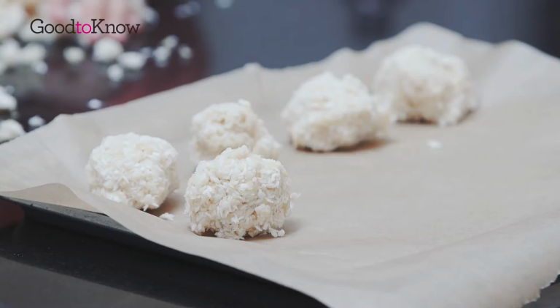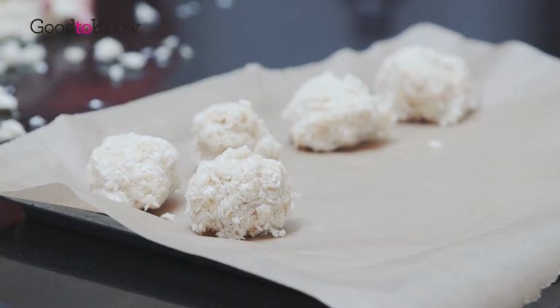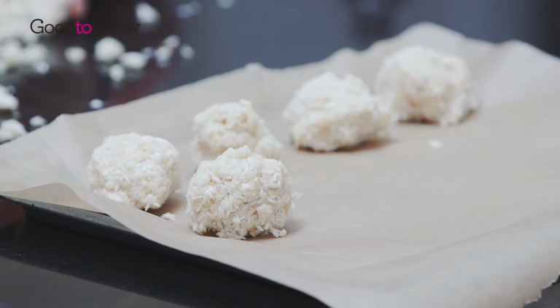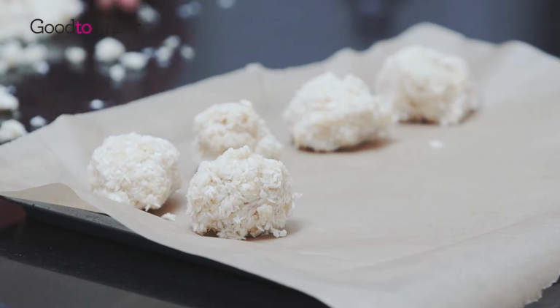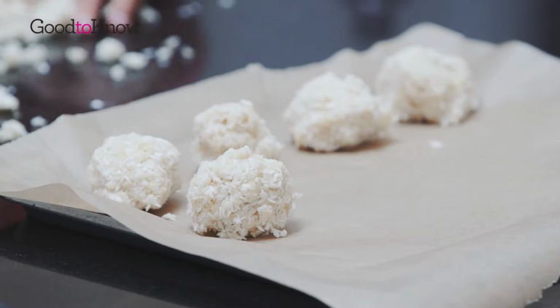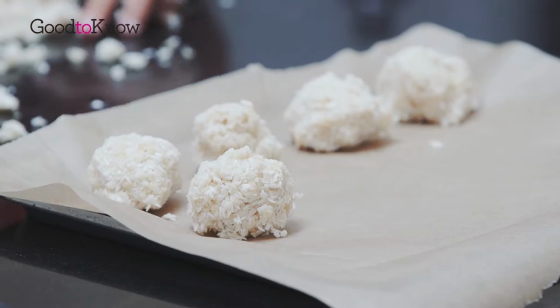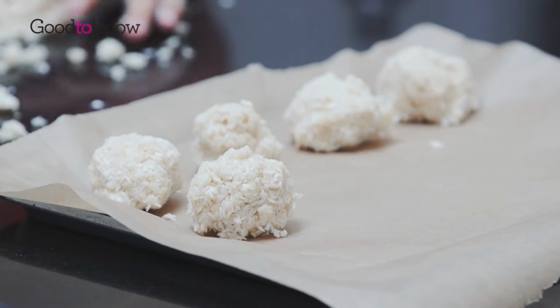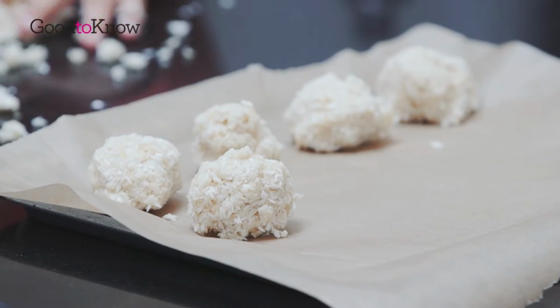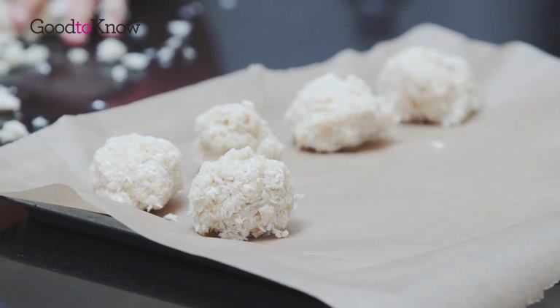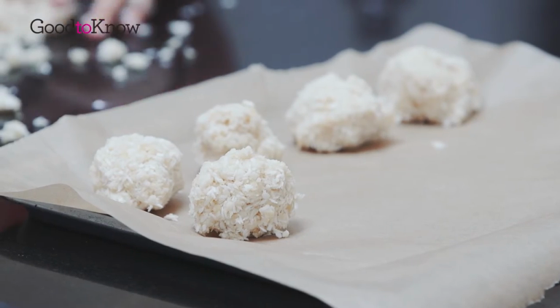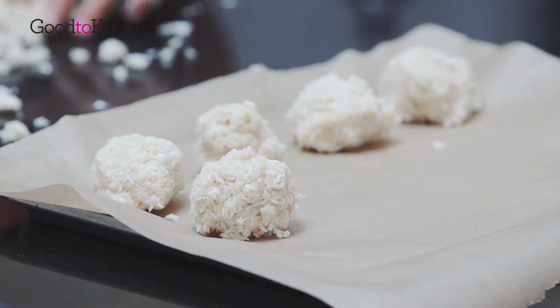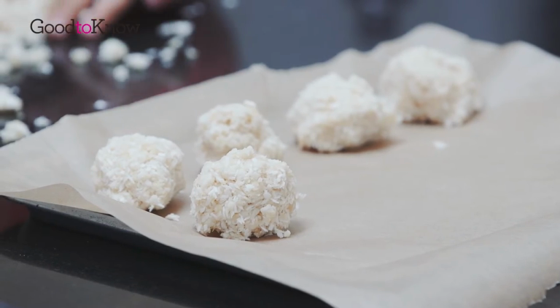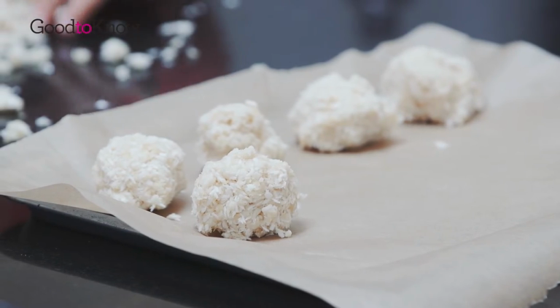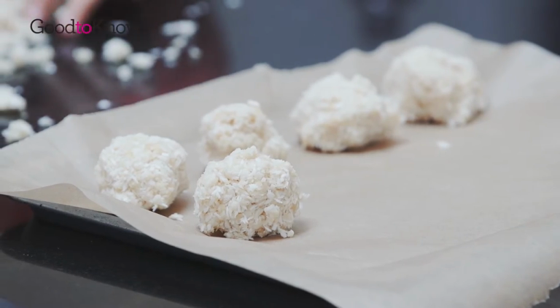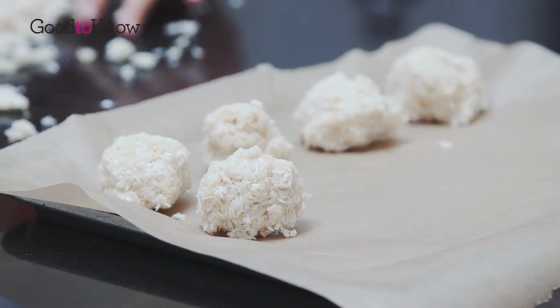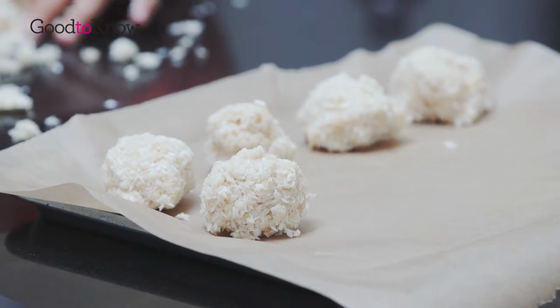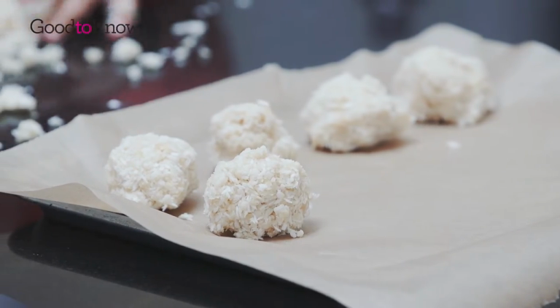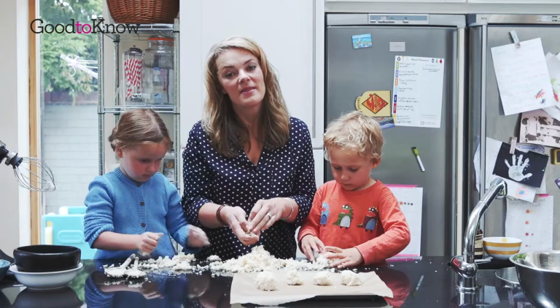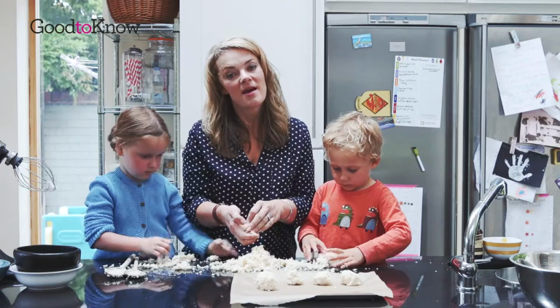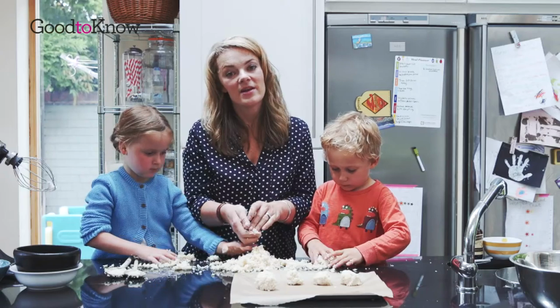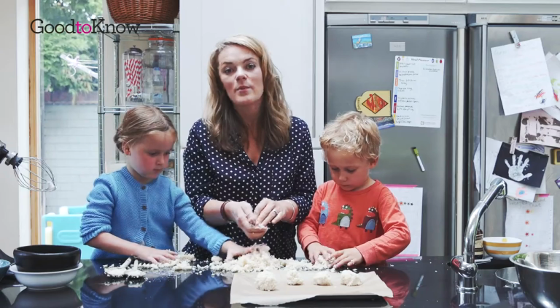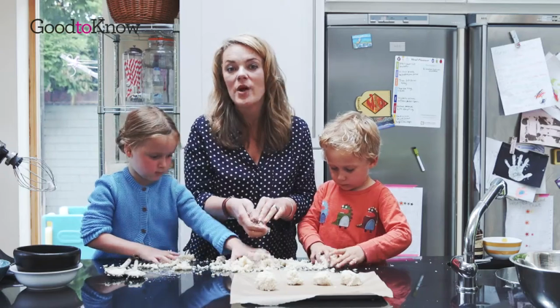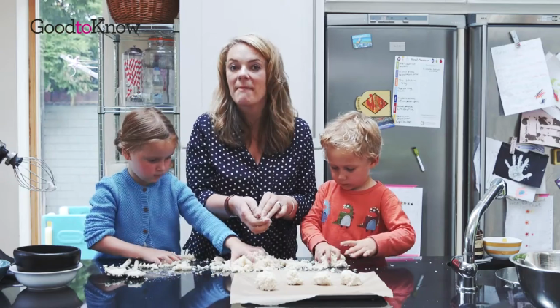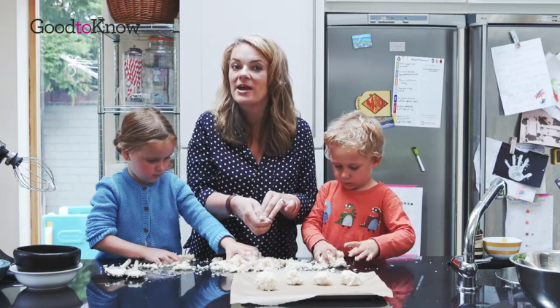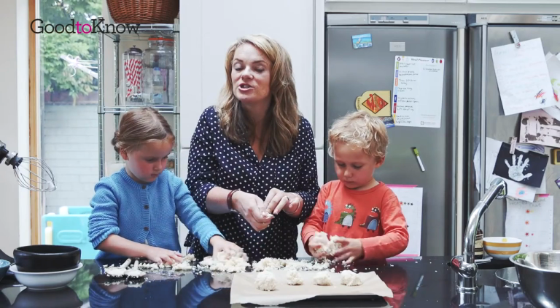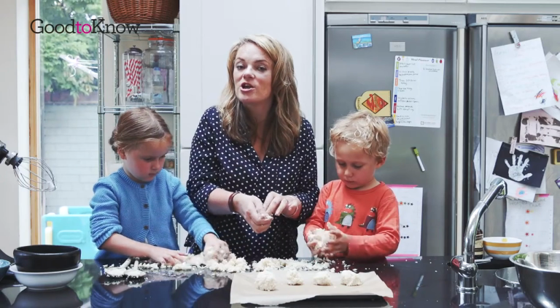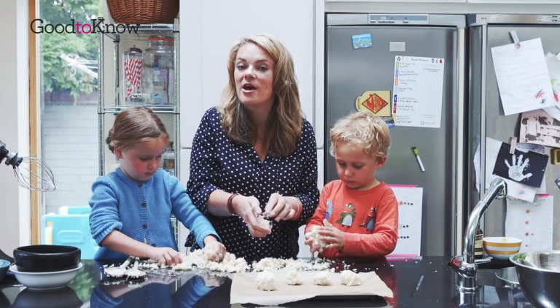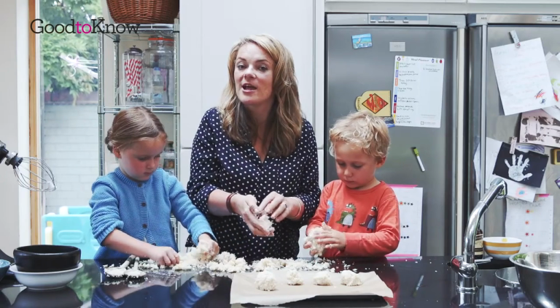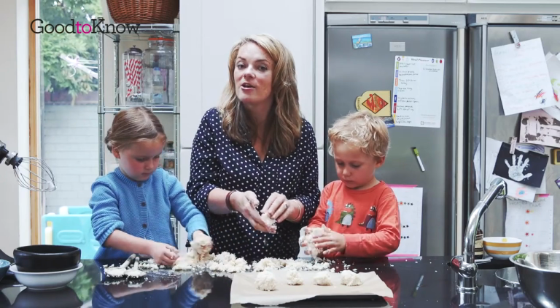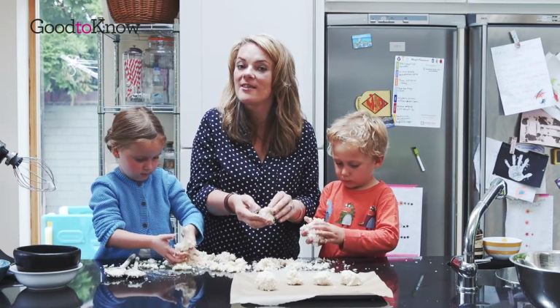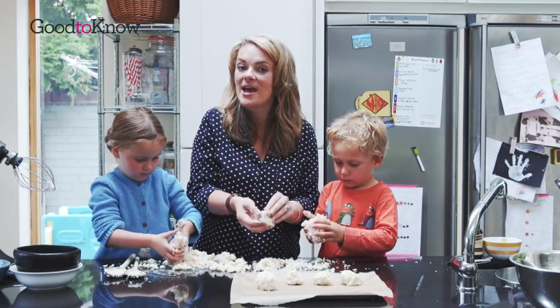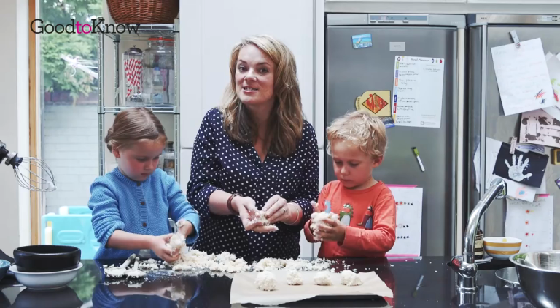So we're going to finish off rolling these now and then we're going to put them in the oven and we'll come back and show you how they look at the end.